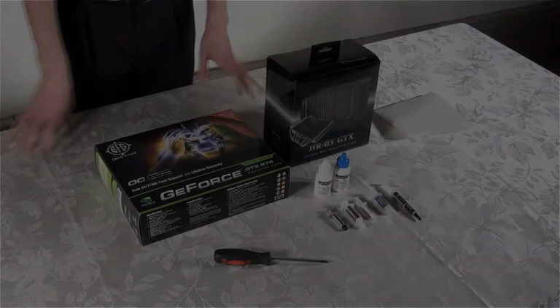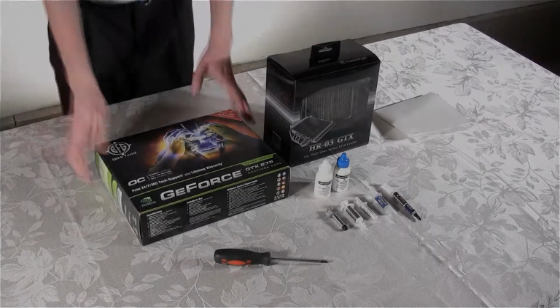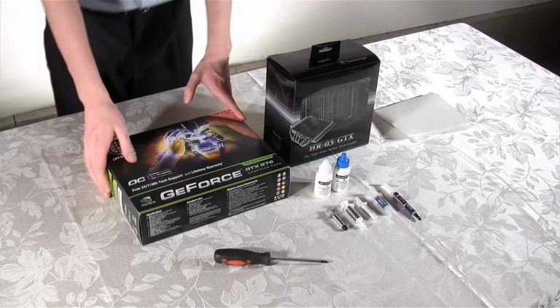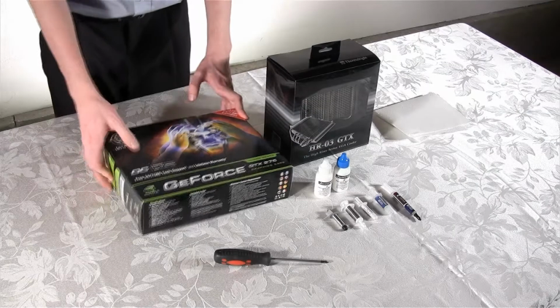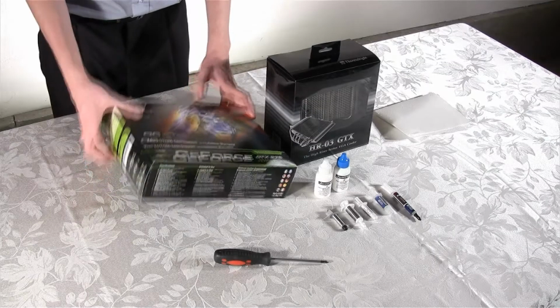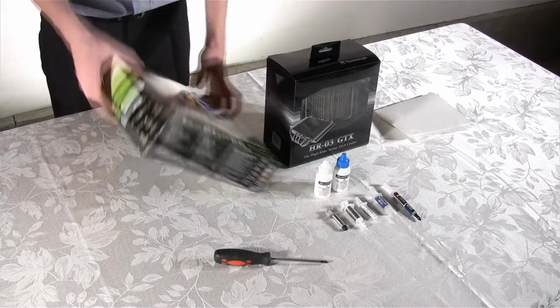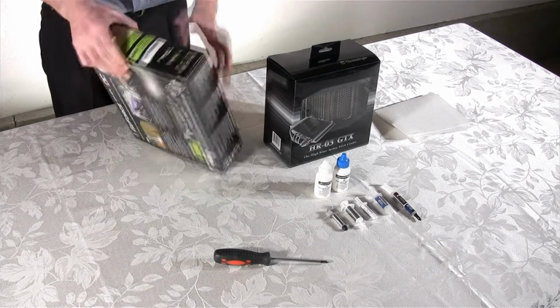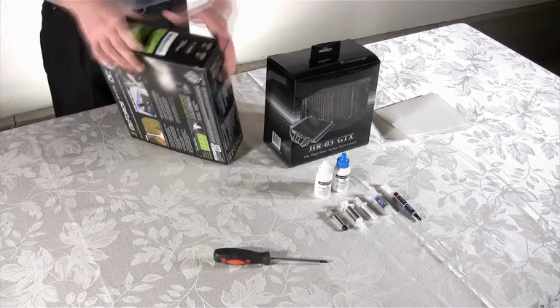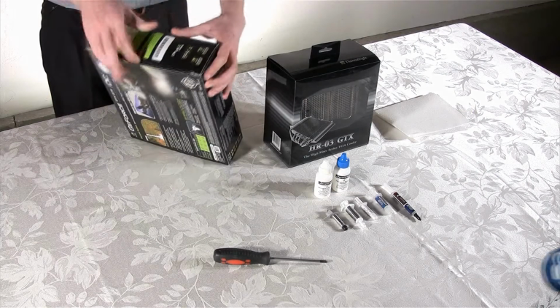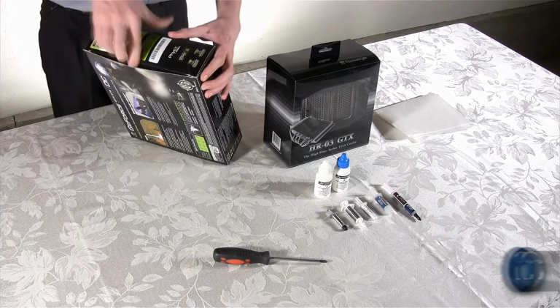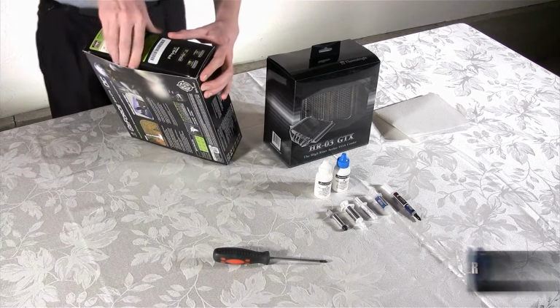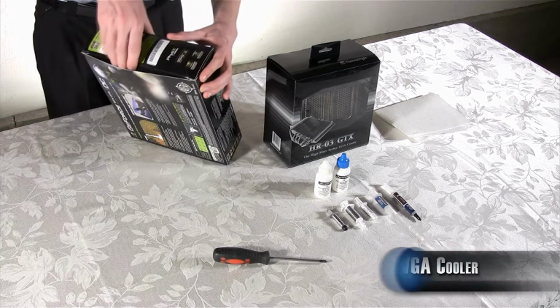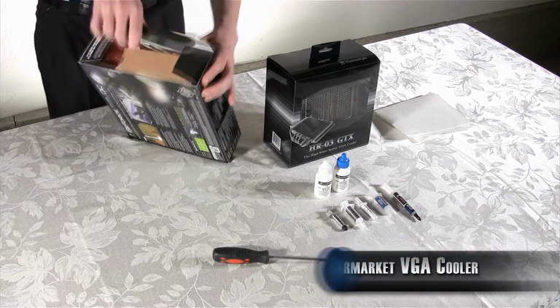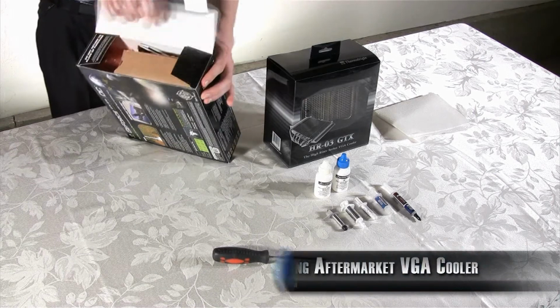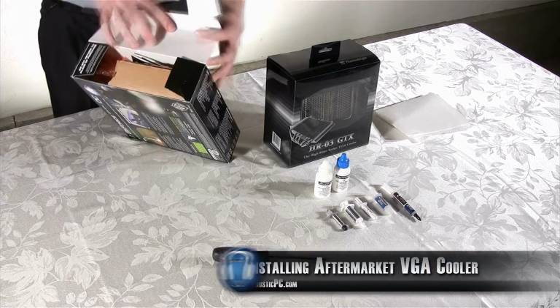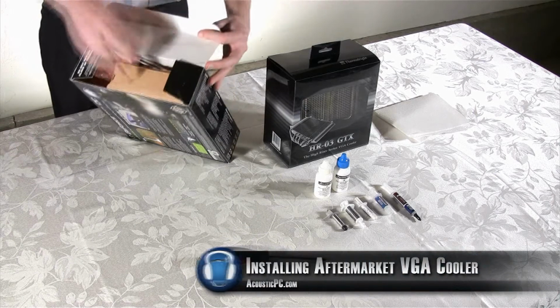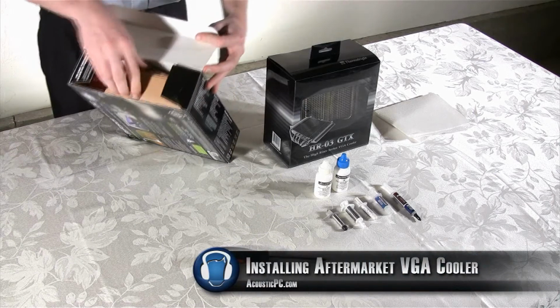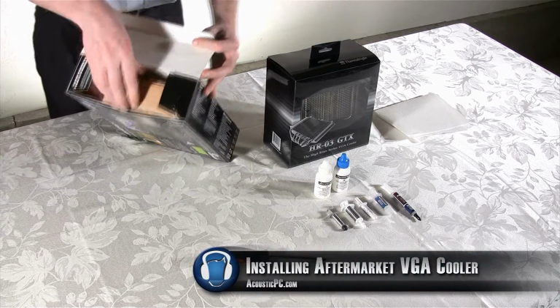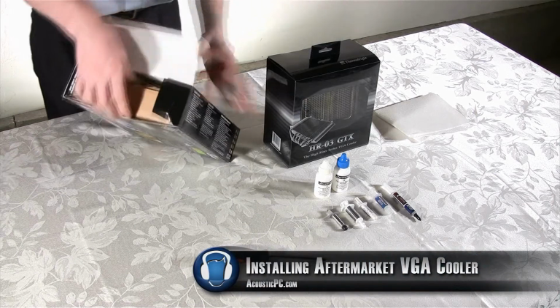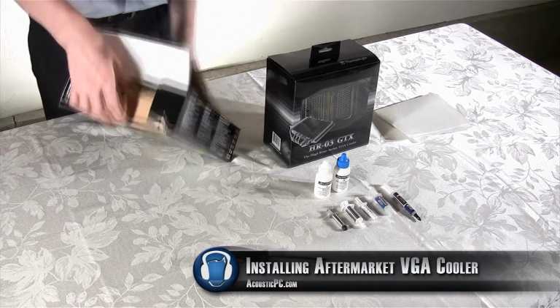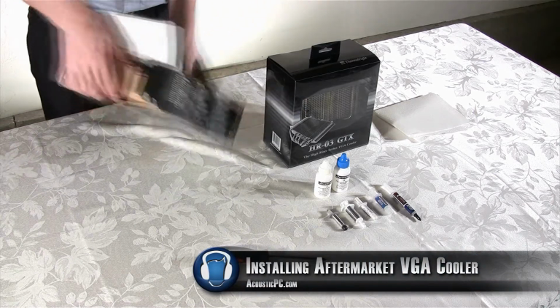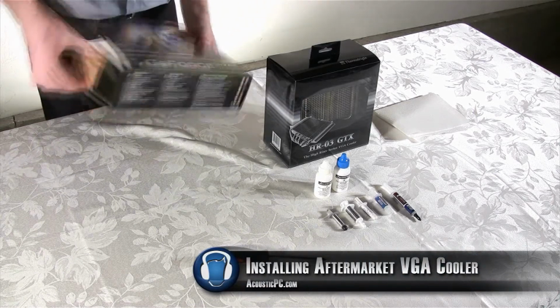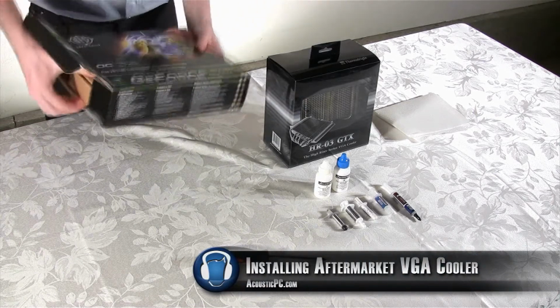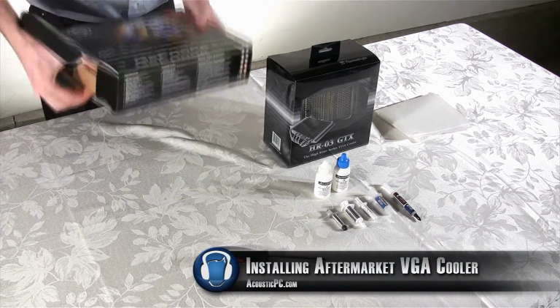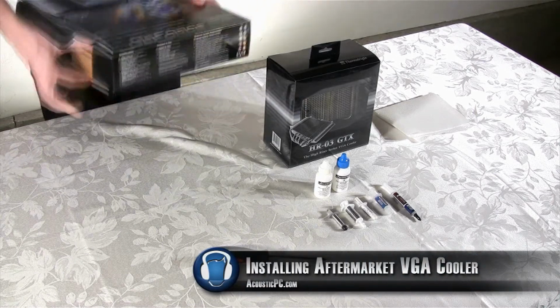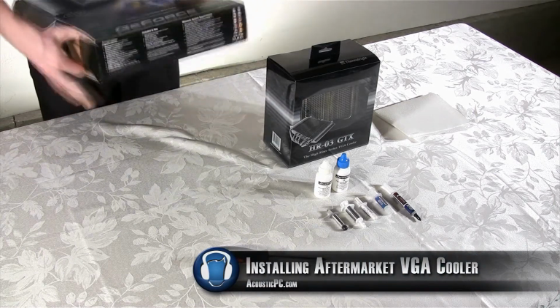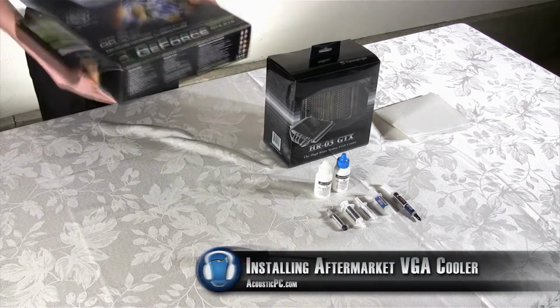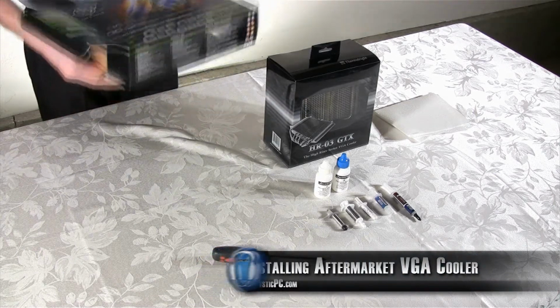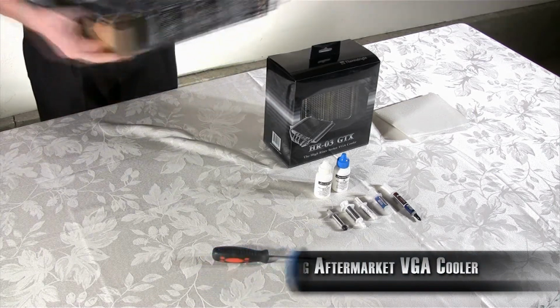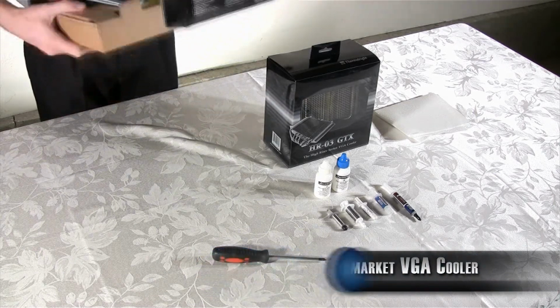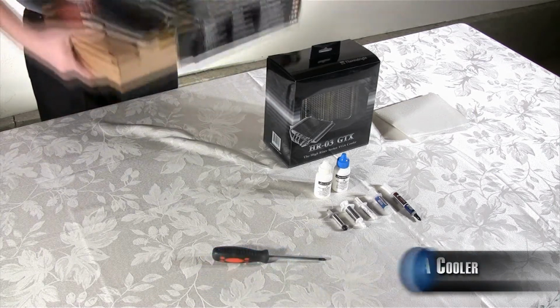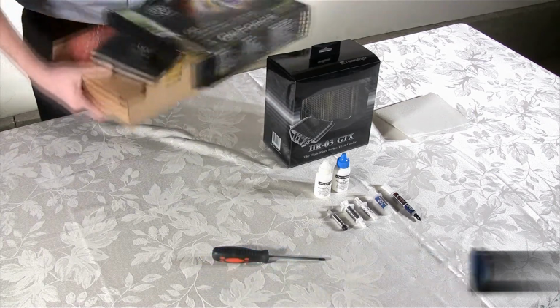Welcome back to part 3 of how to build a quiet, high performance PC video overview. We're going to finish building the system, so let's get to it.